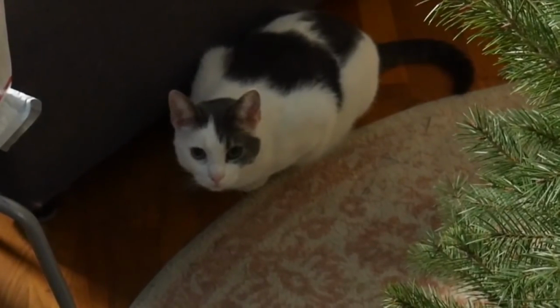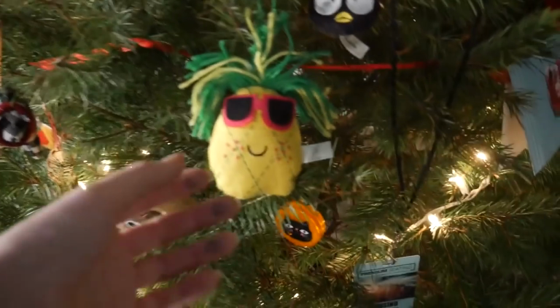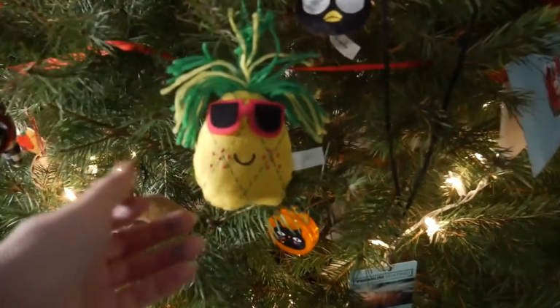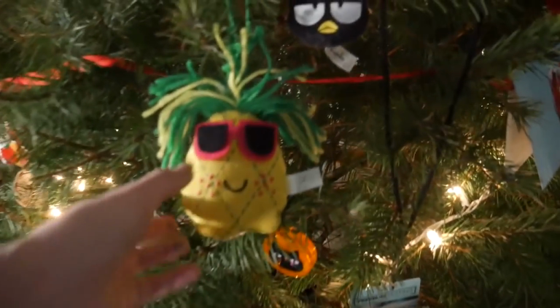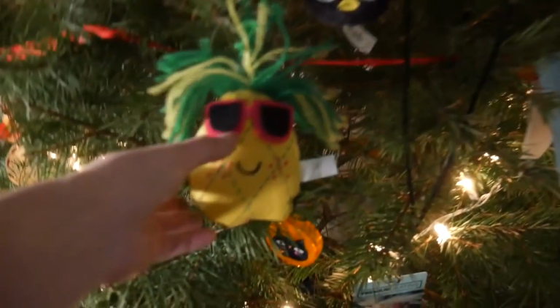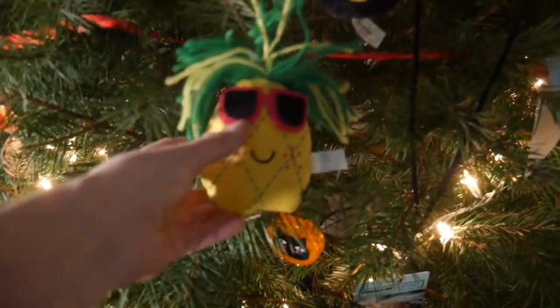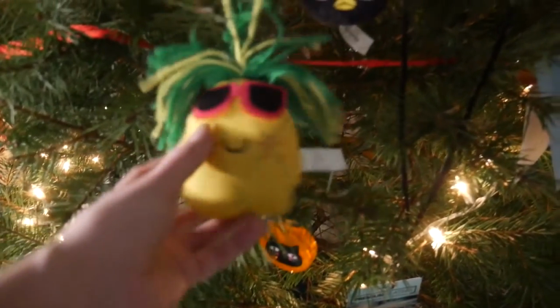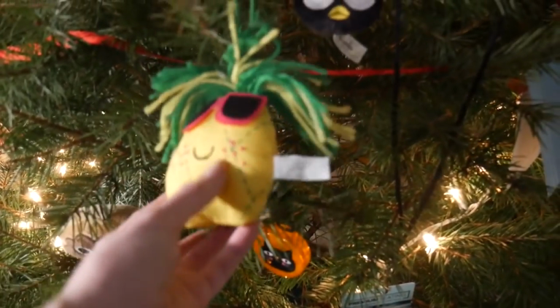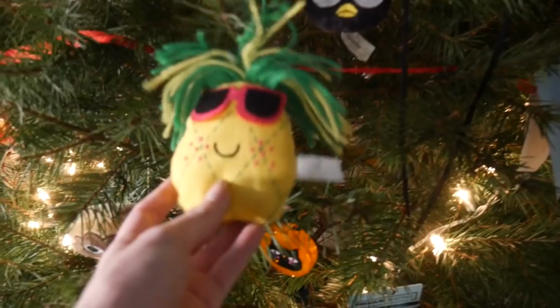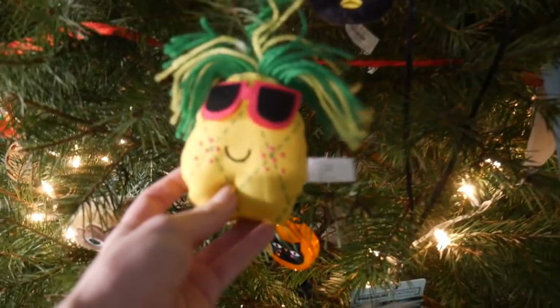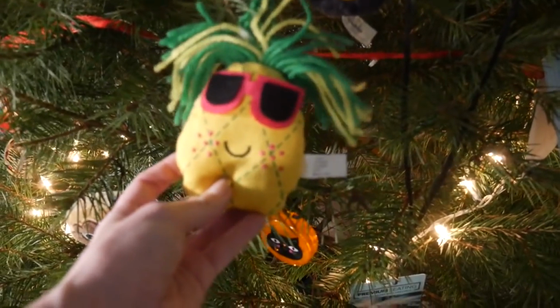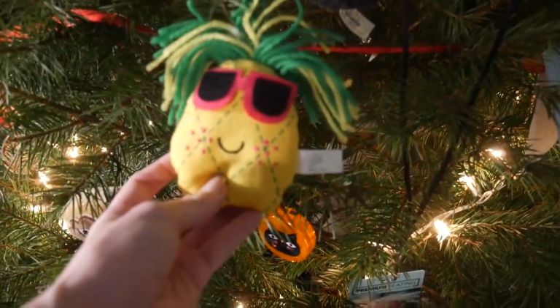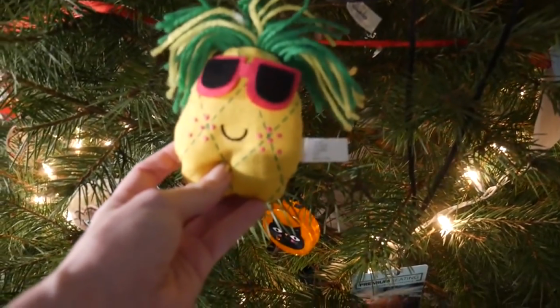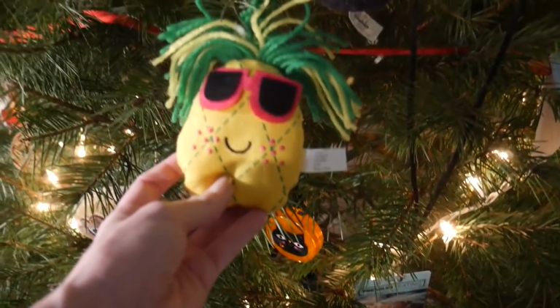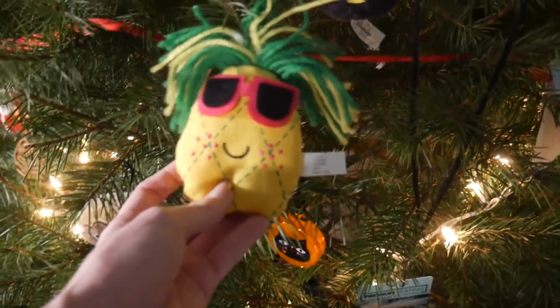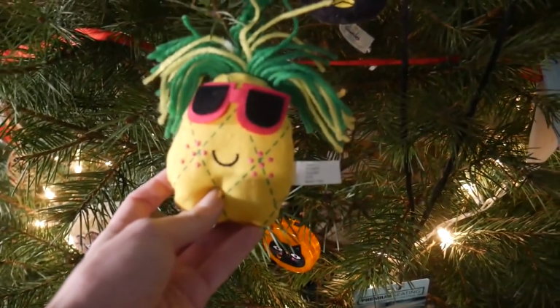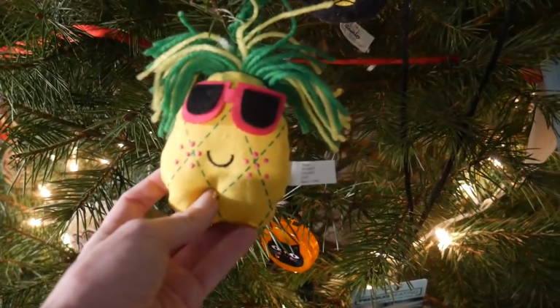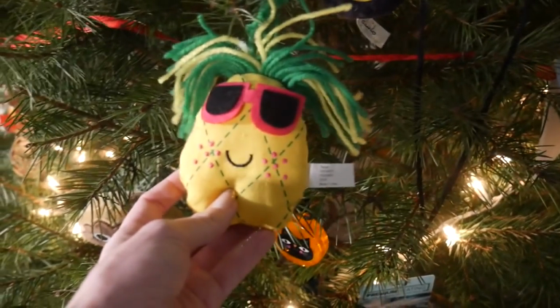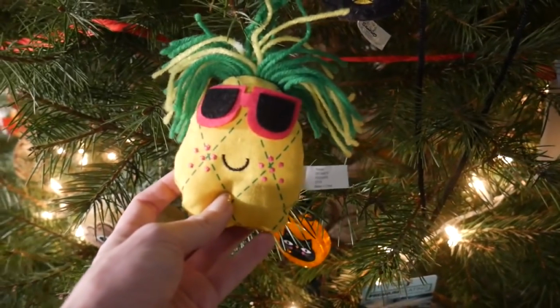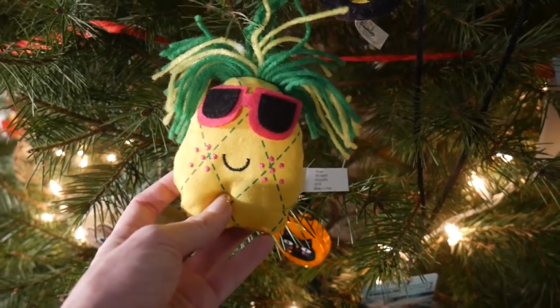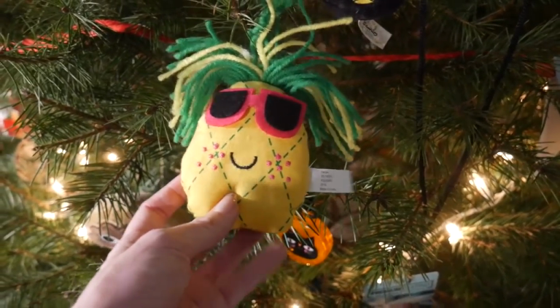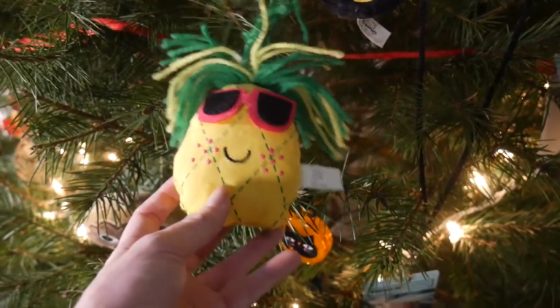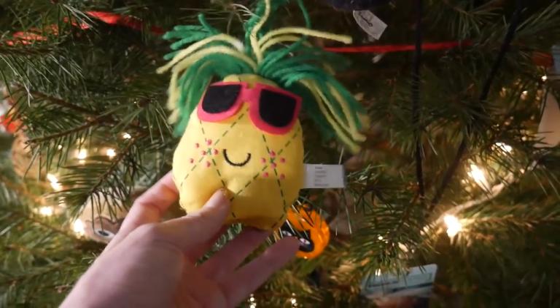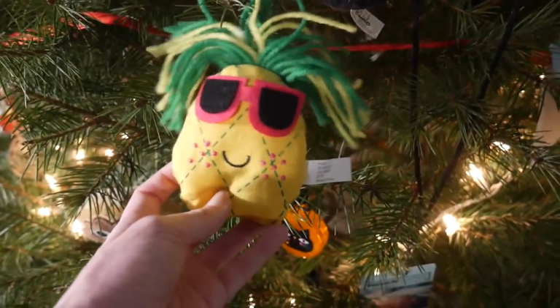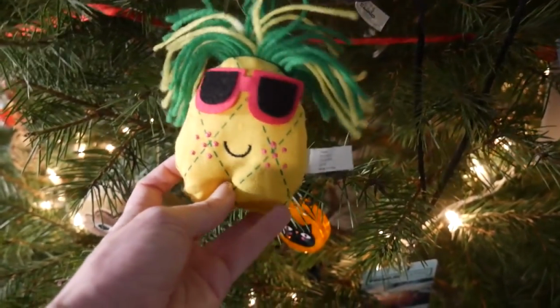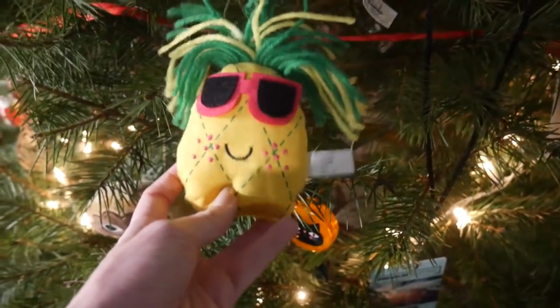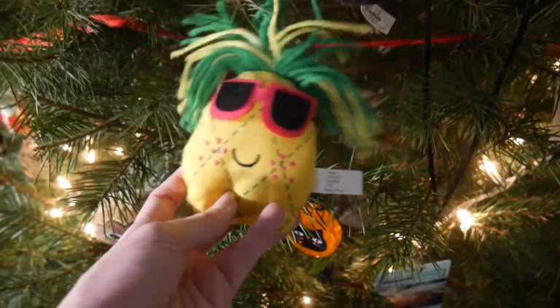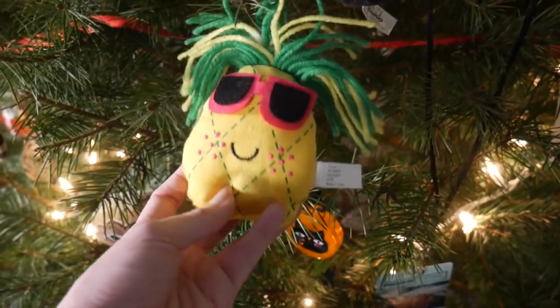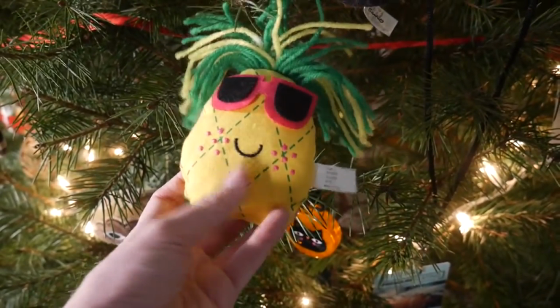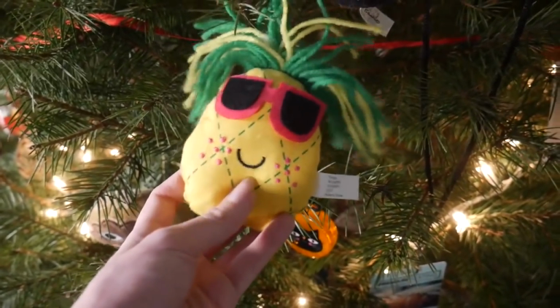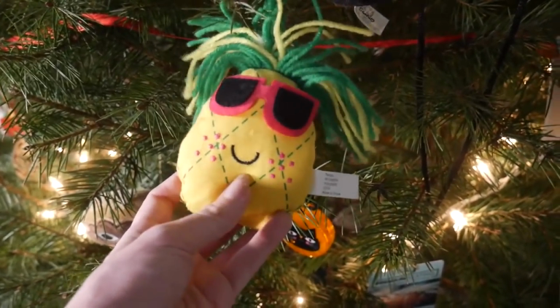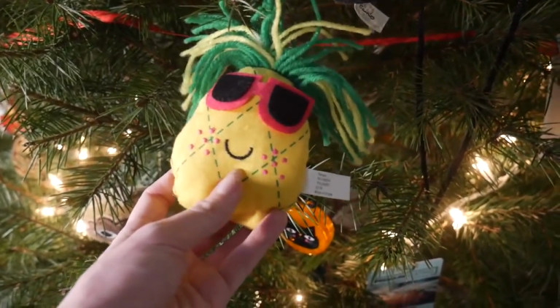So John picked out this pineapple. There's really not much I can say about it — it's a bold choice.